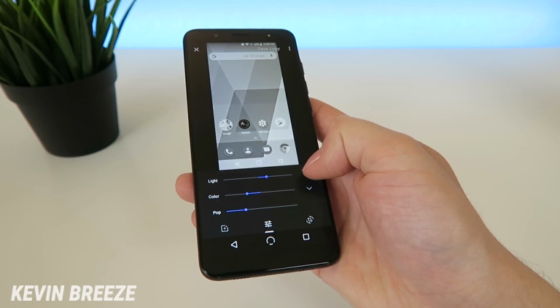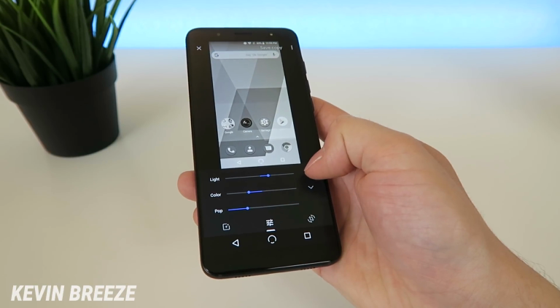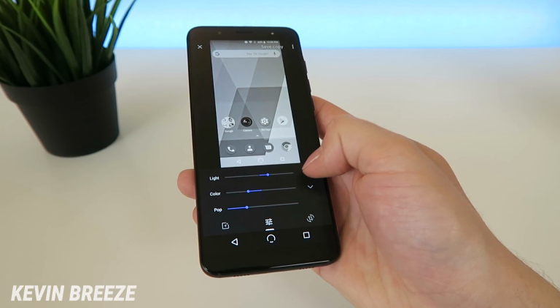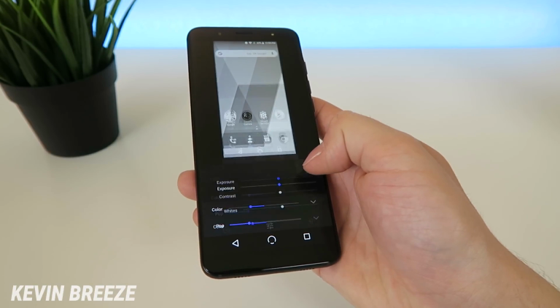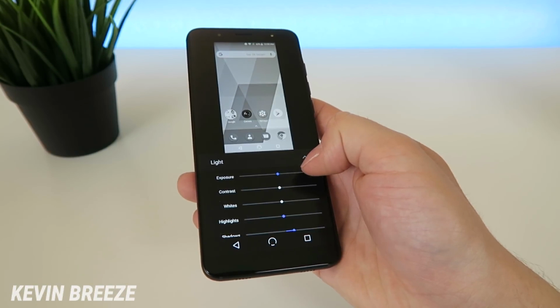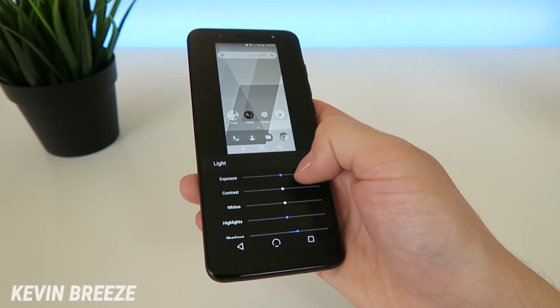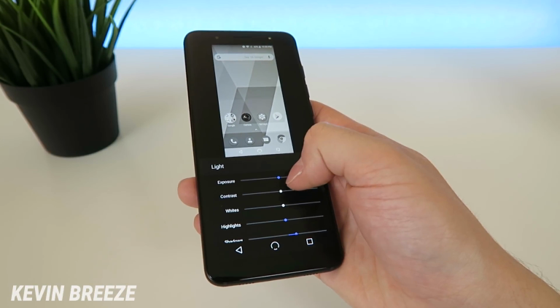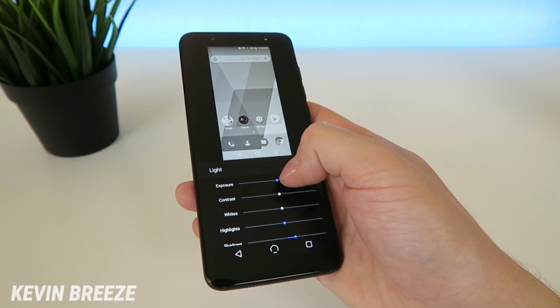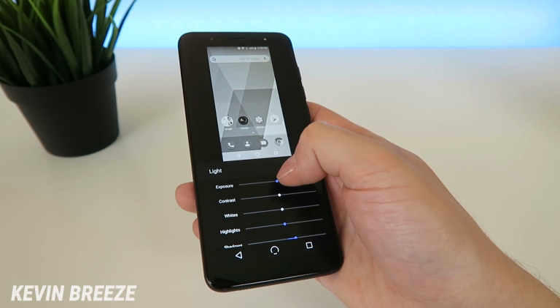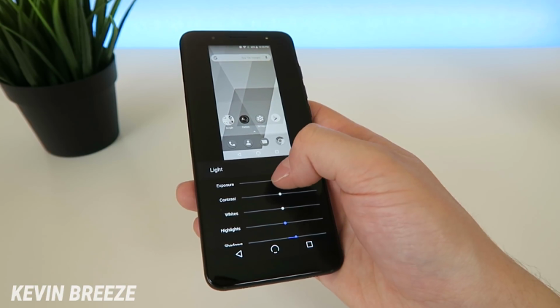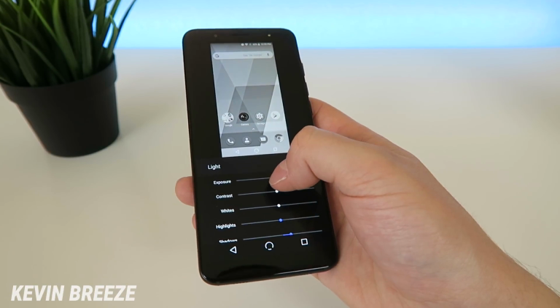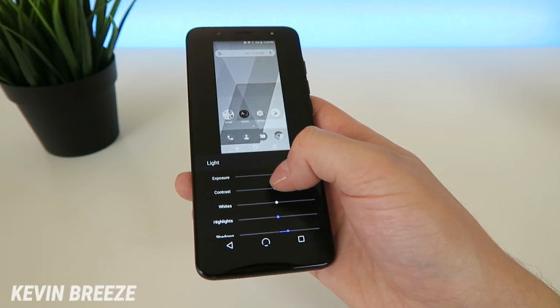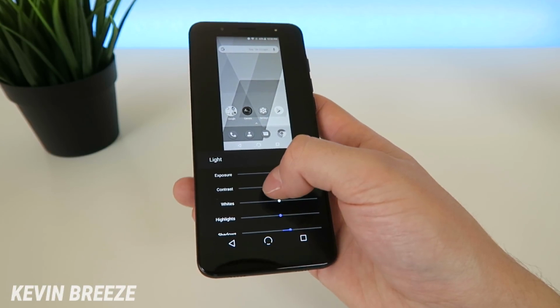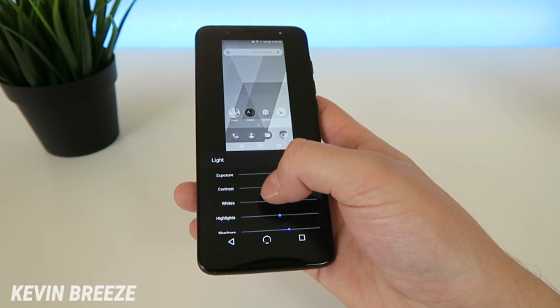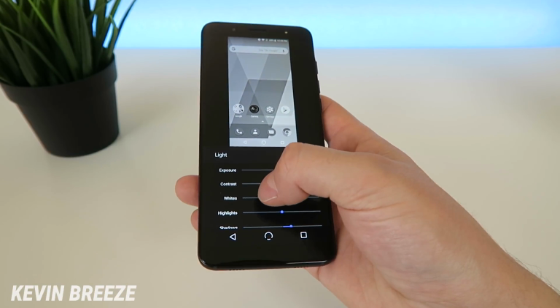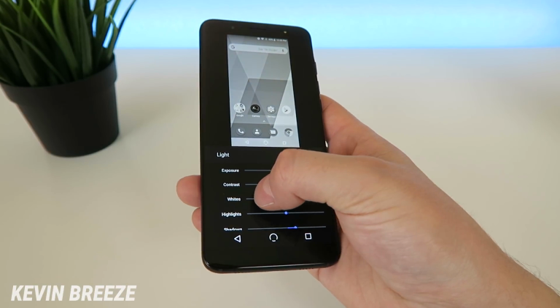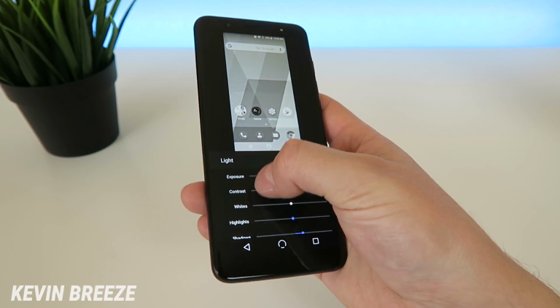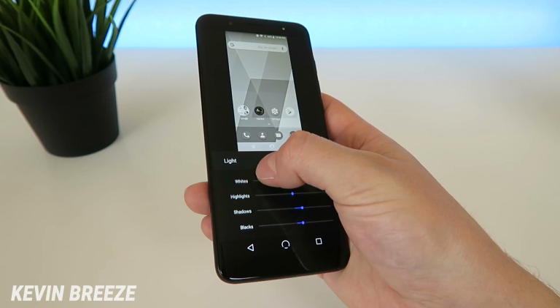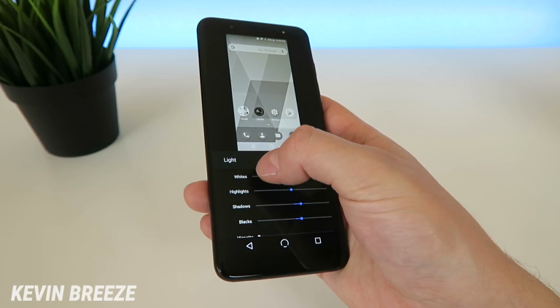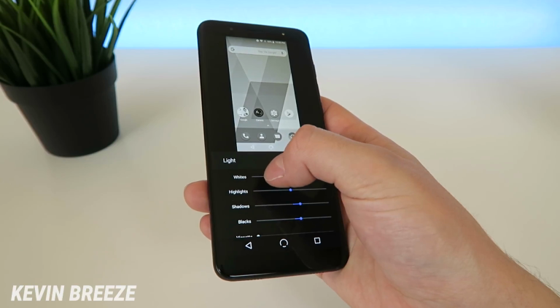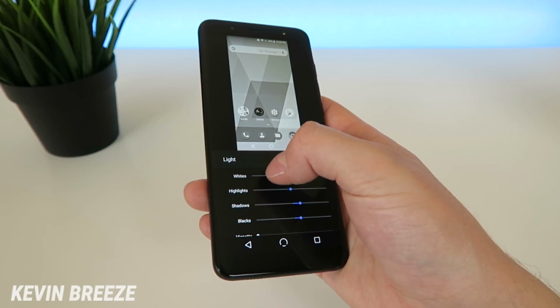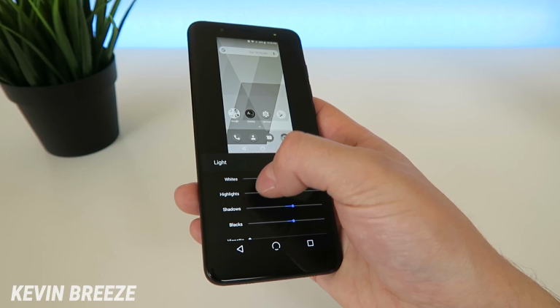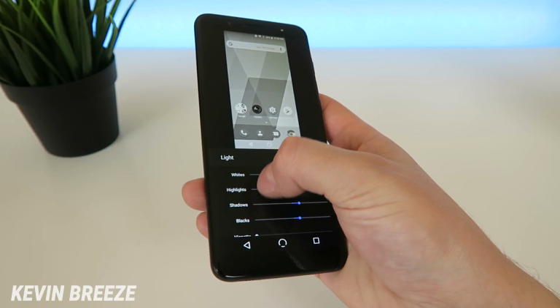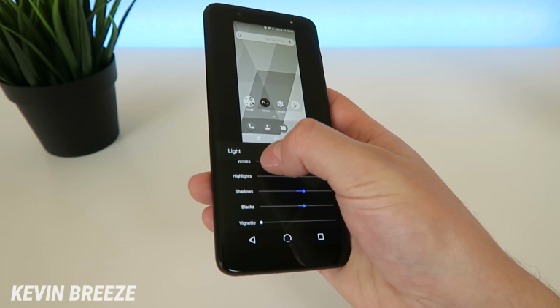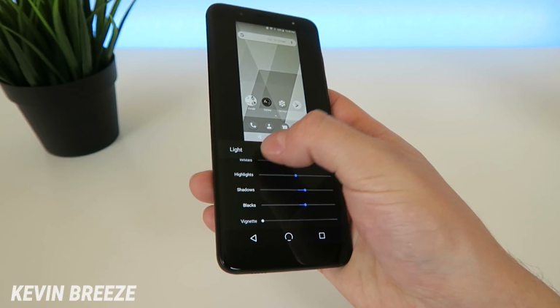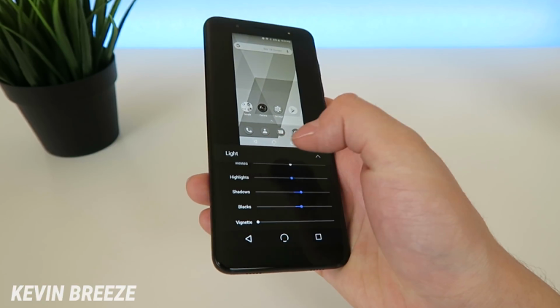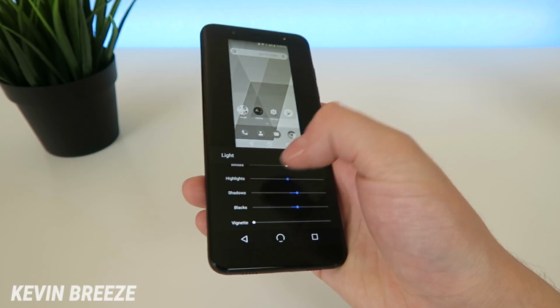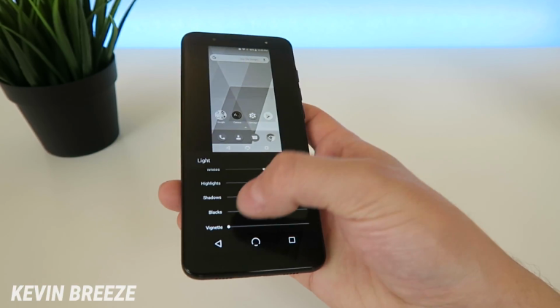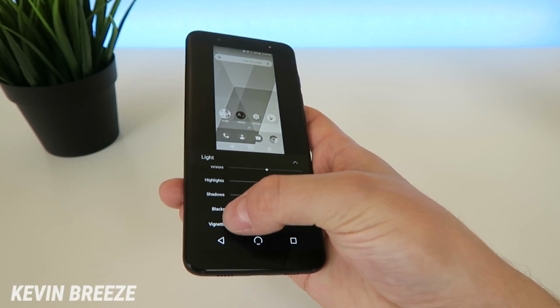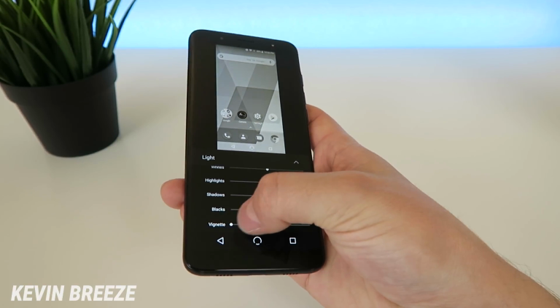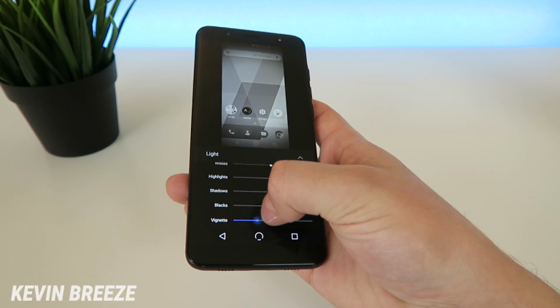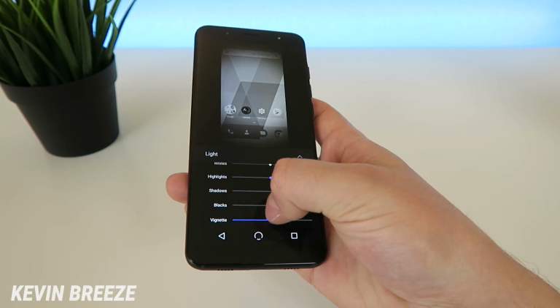For light, you can also change the exposure, contrast, whites, highlights, shadows, blacks, and vignette. So that's really awesome.